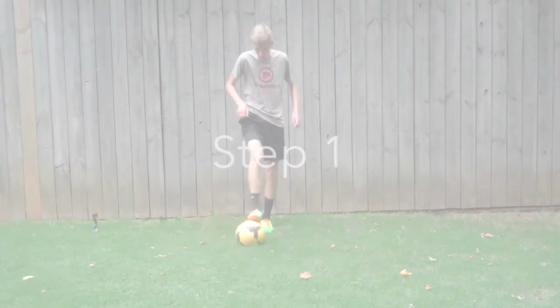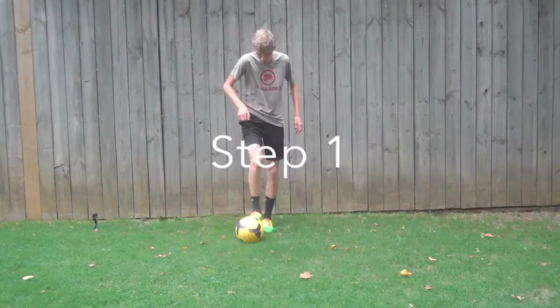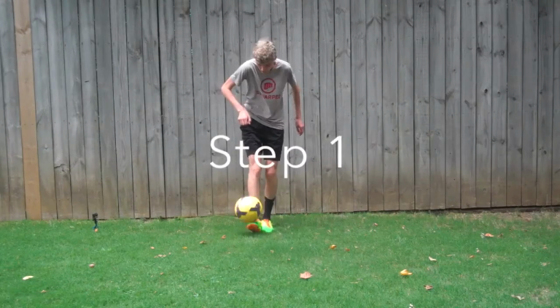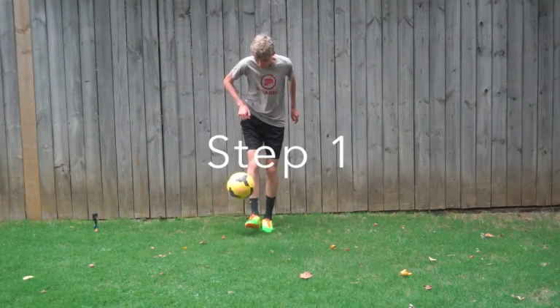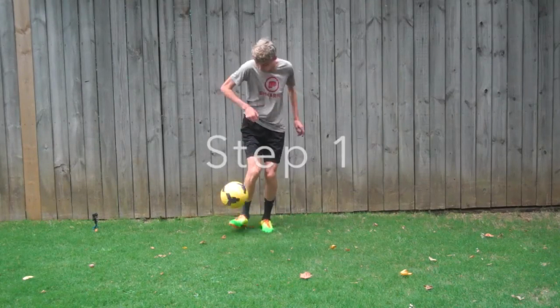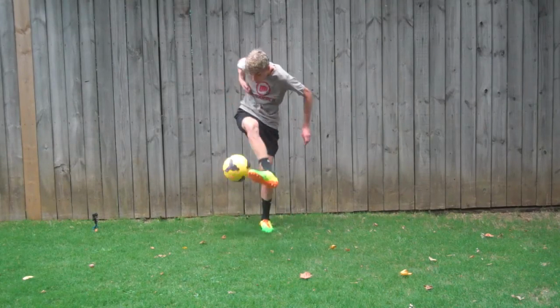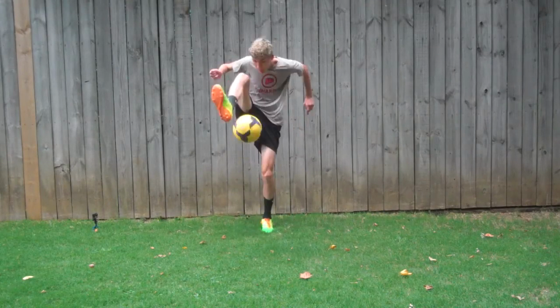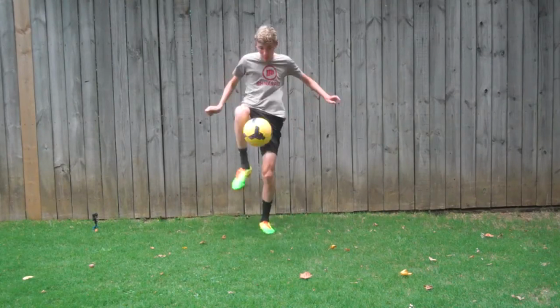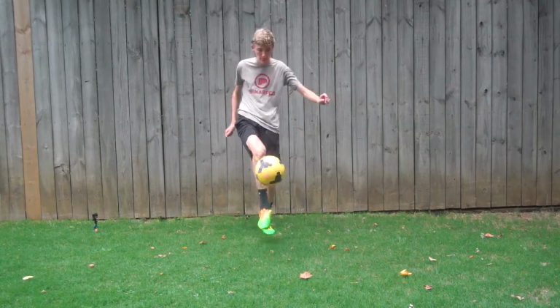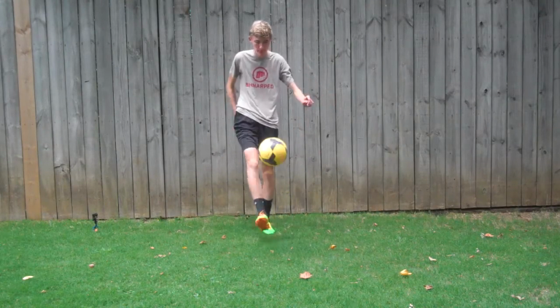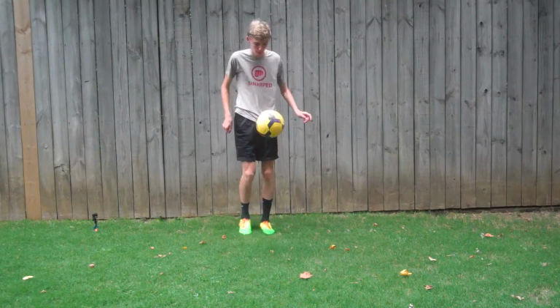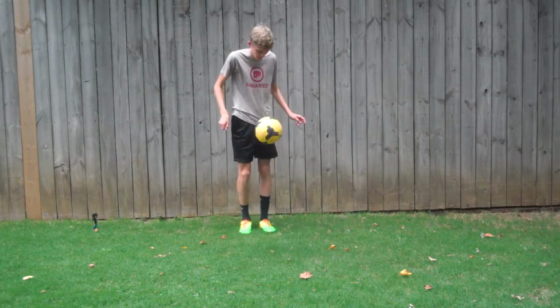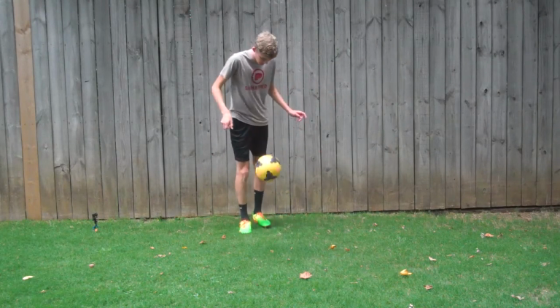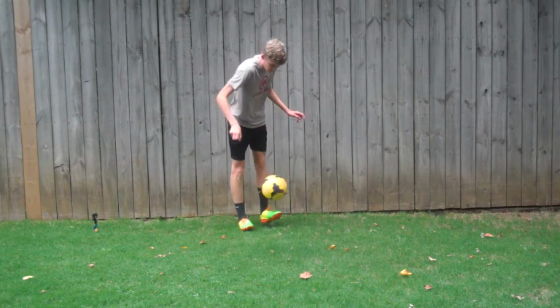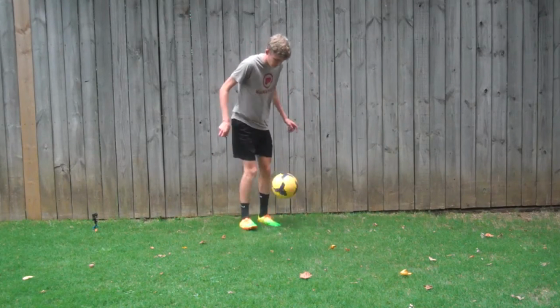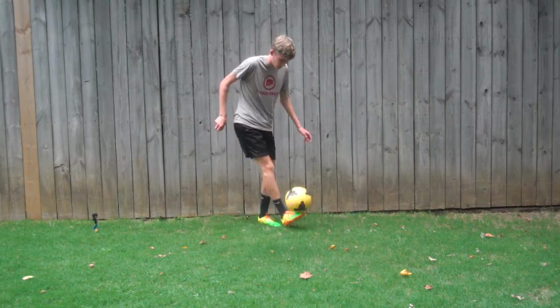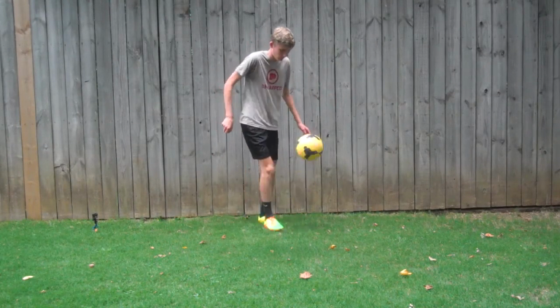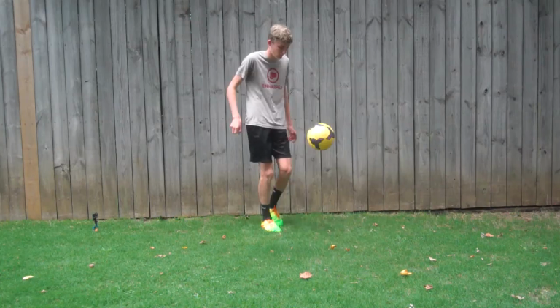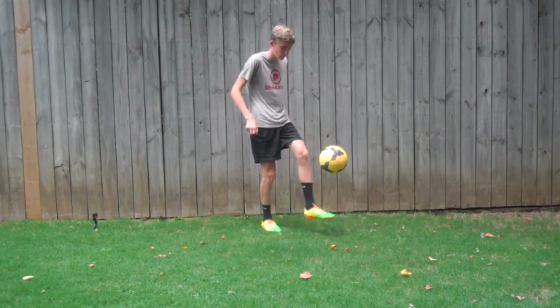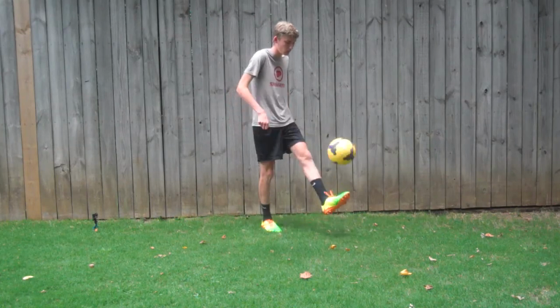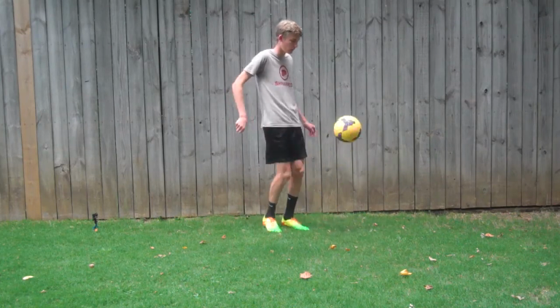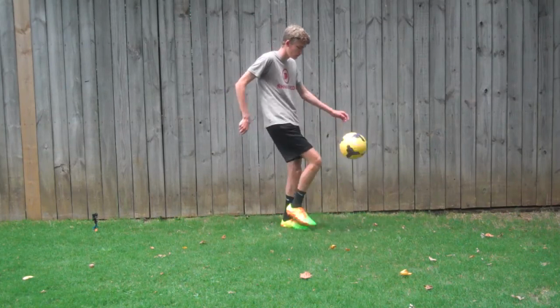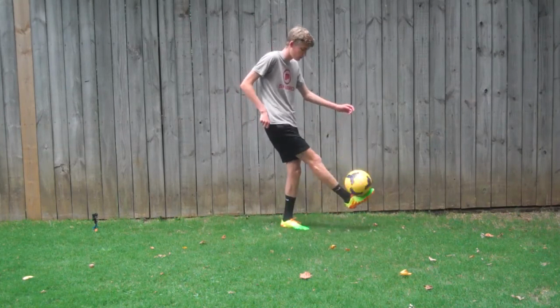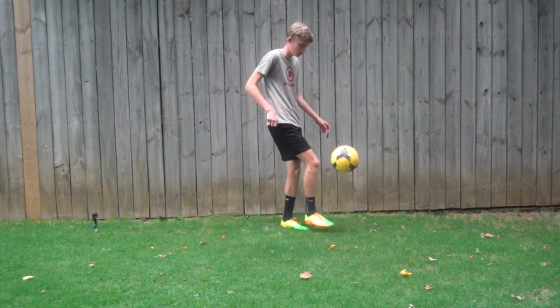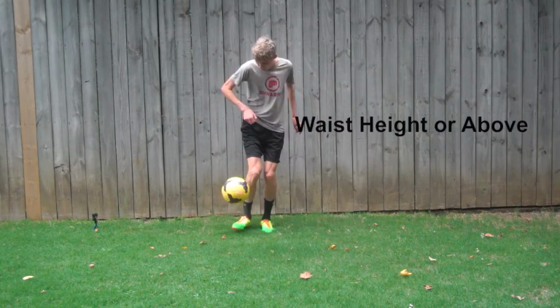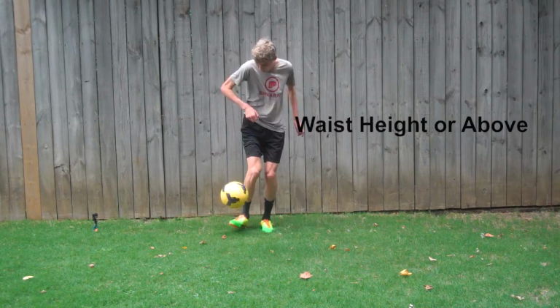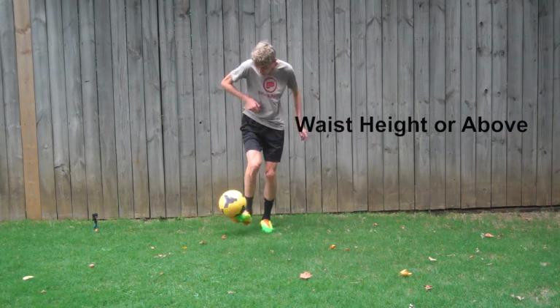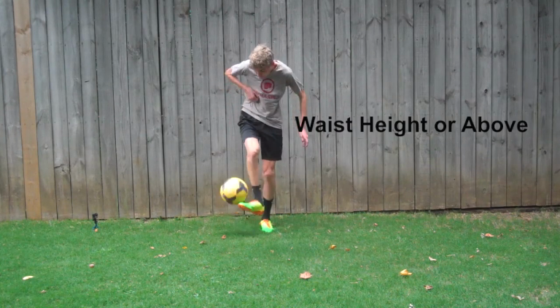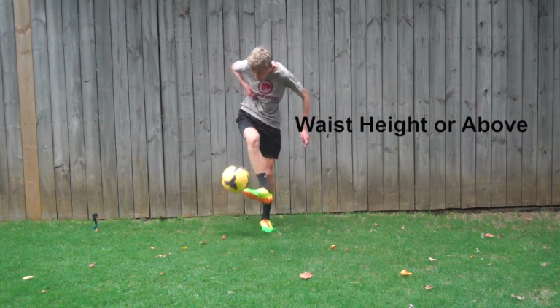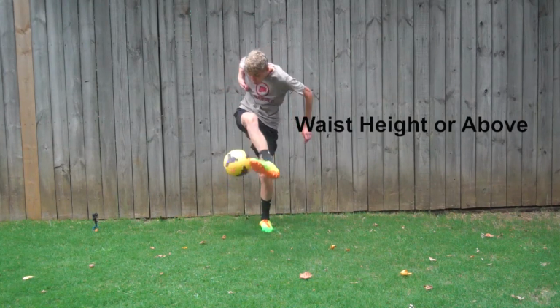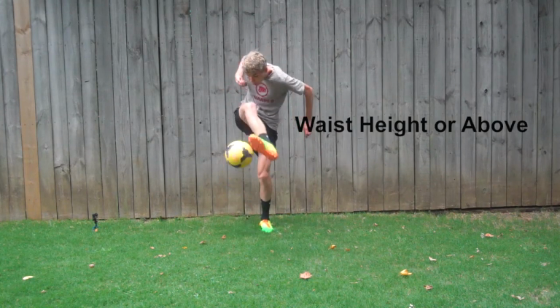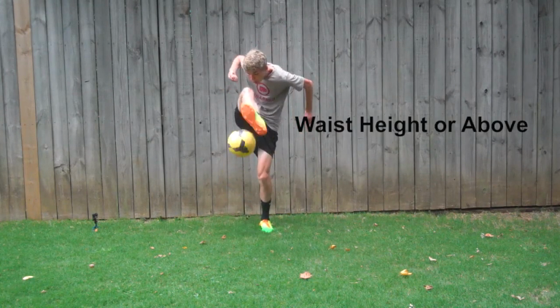Practice an around the world, but concentrate on performing the revolution waist height and above.